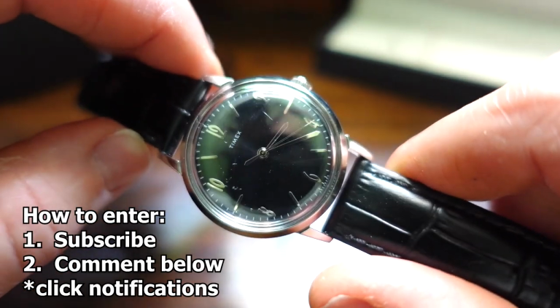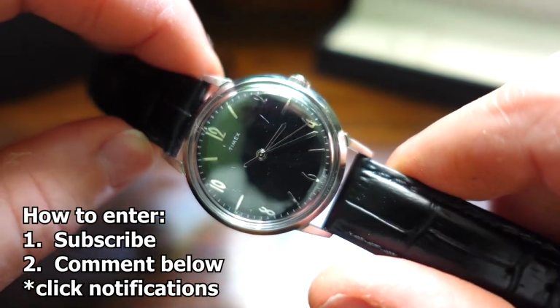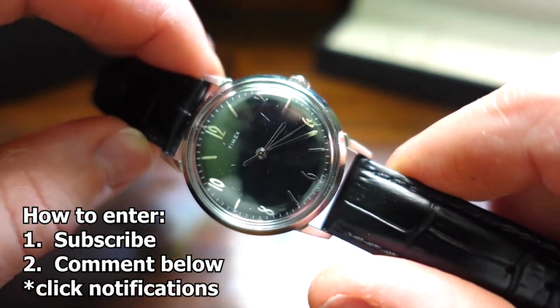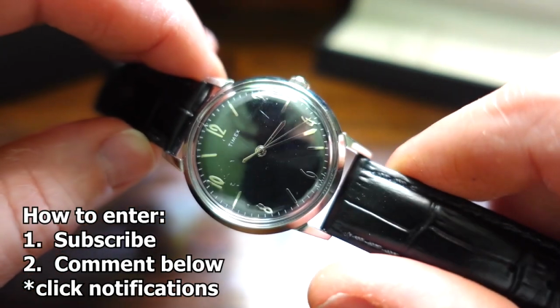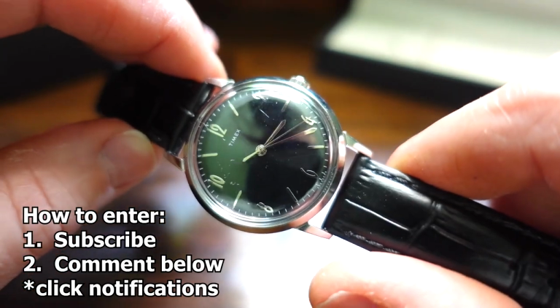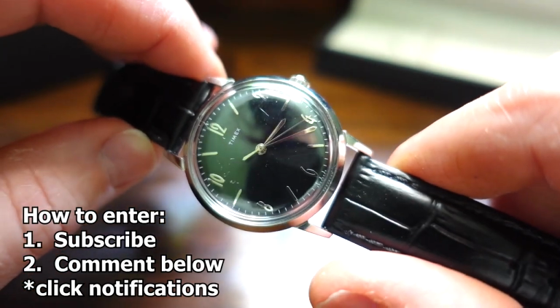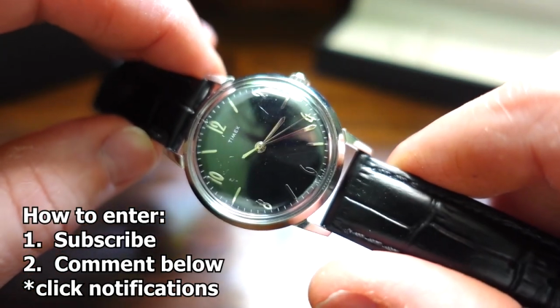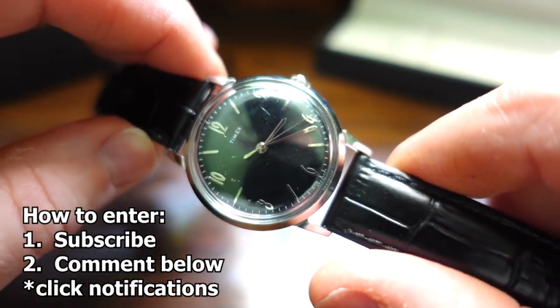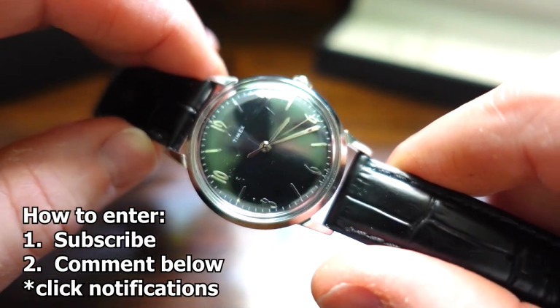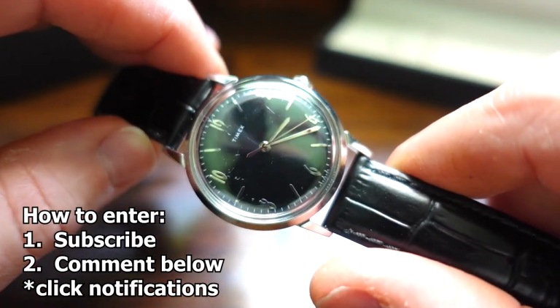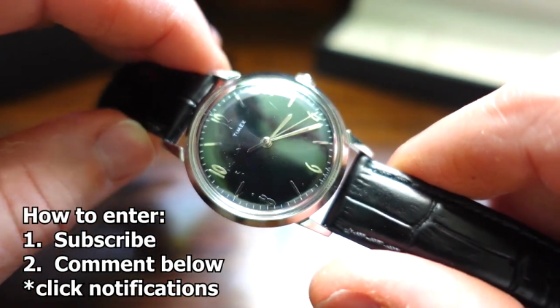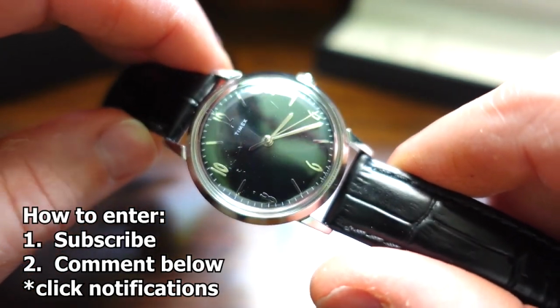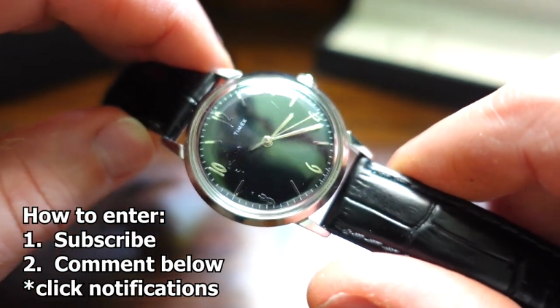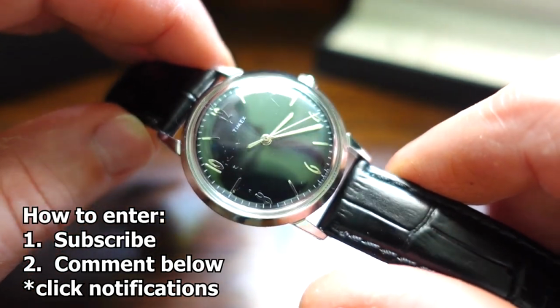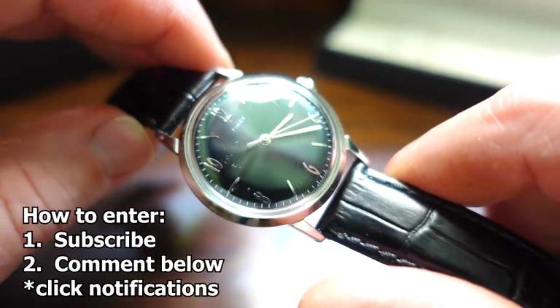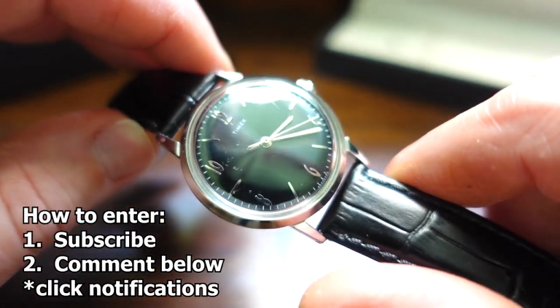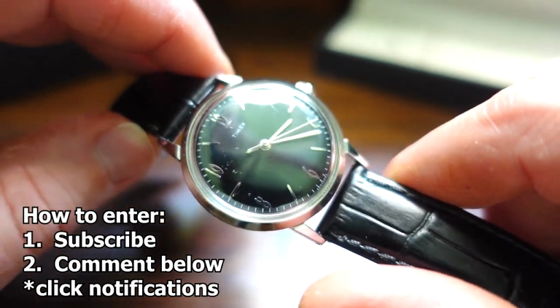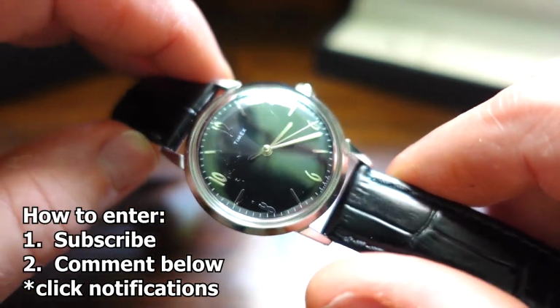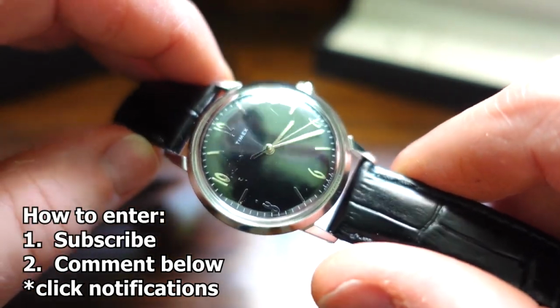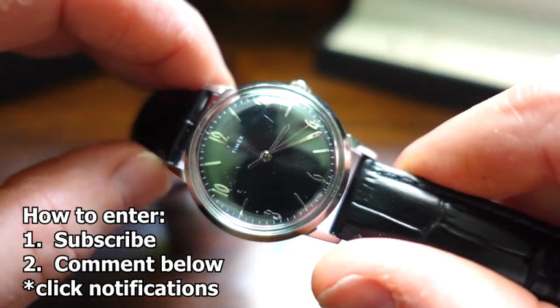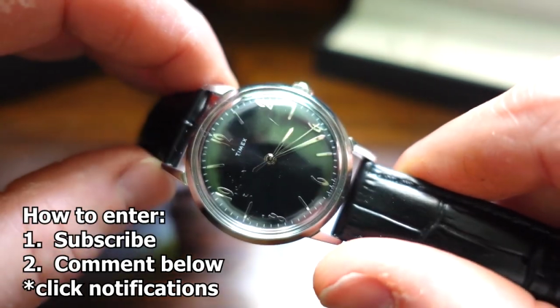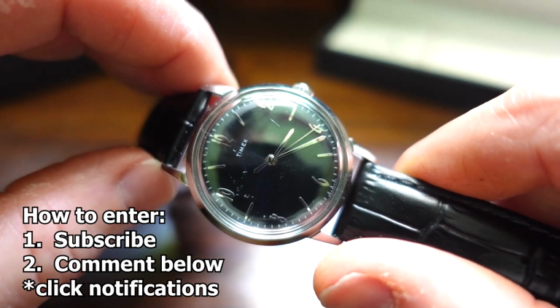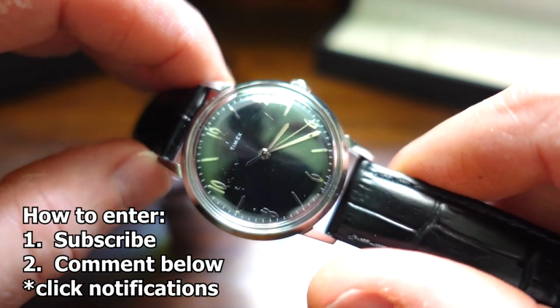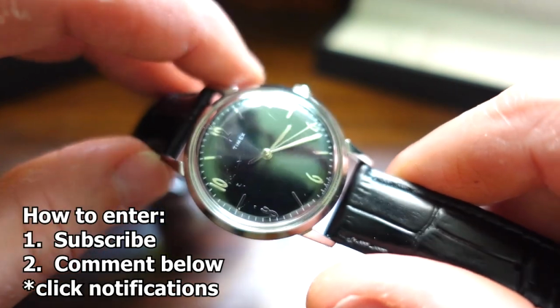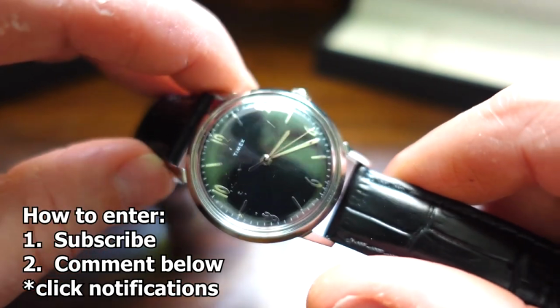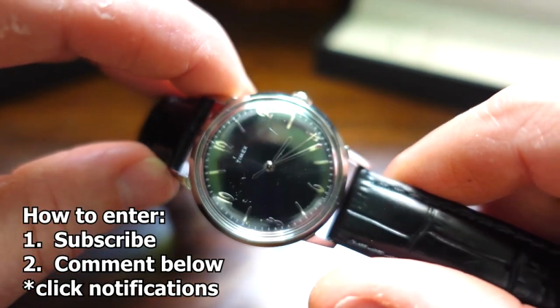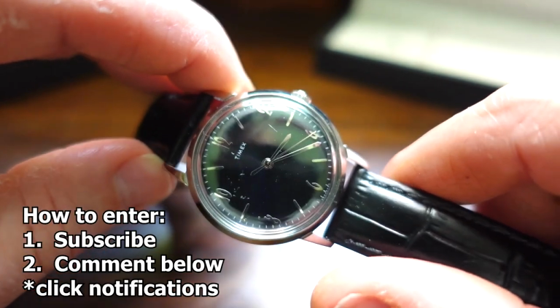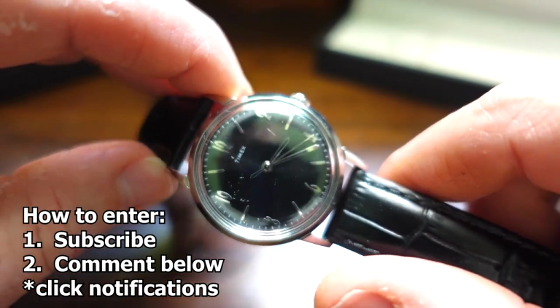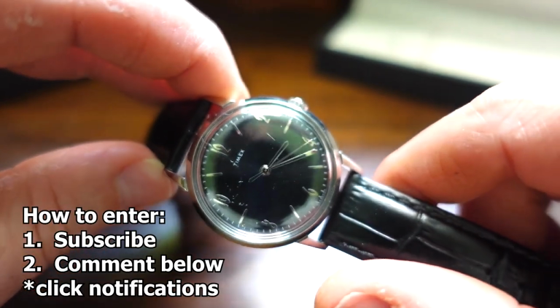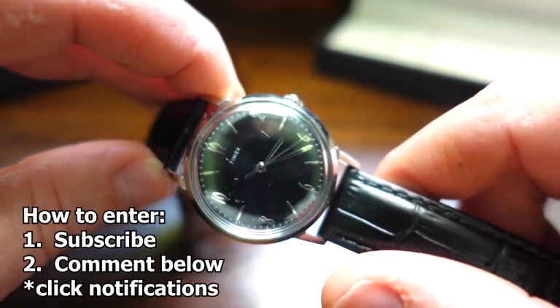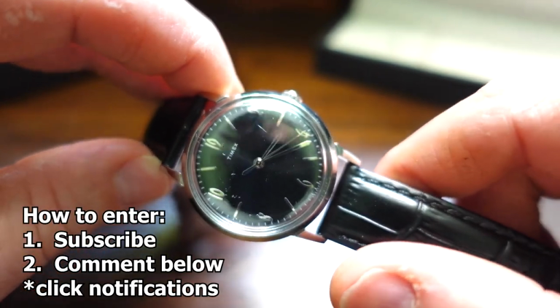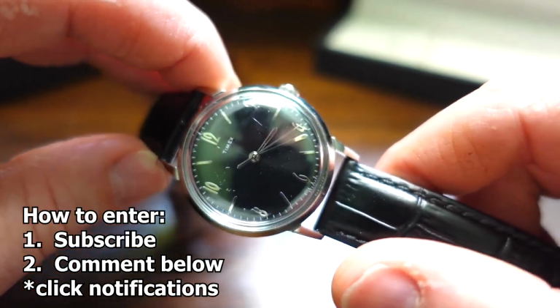Subscribe, put a comment, don't forget to hit that notification bell. Good luck — I'll see you in the next video.